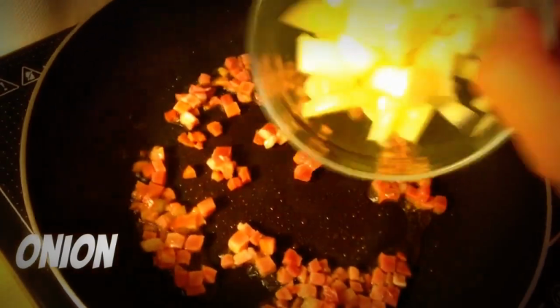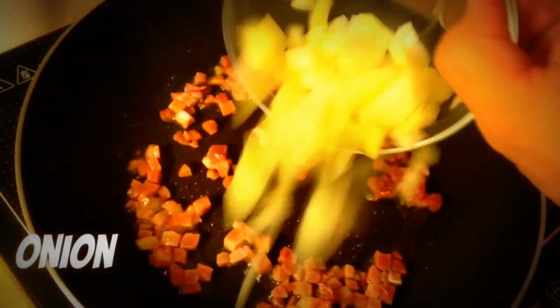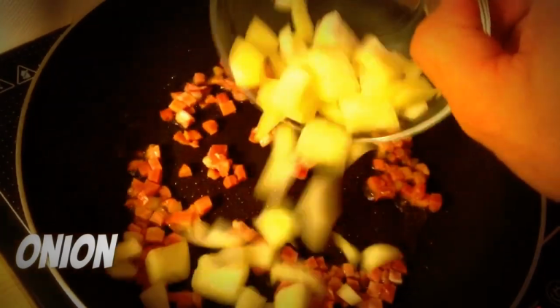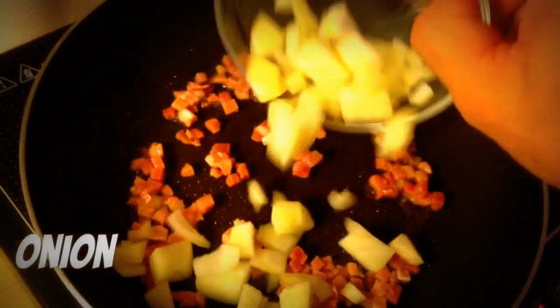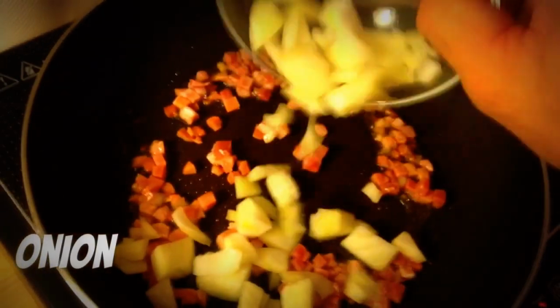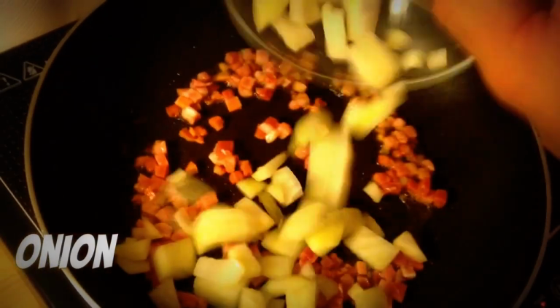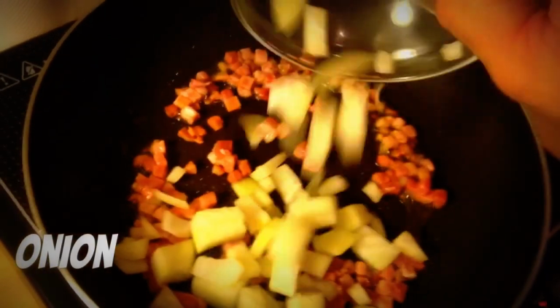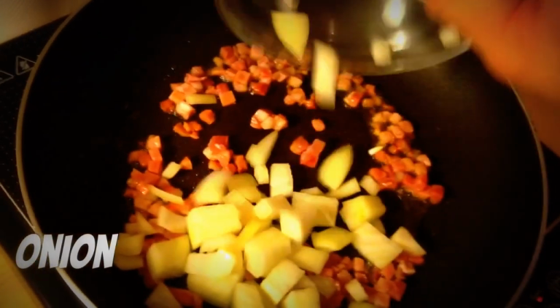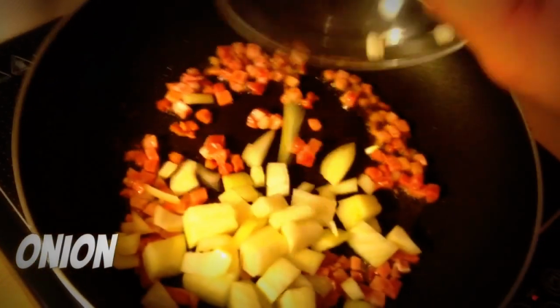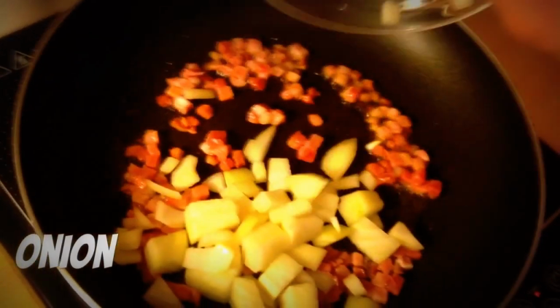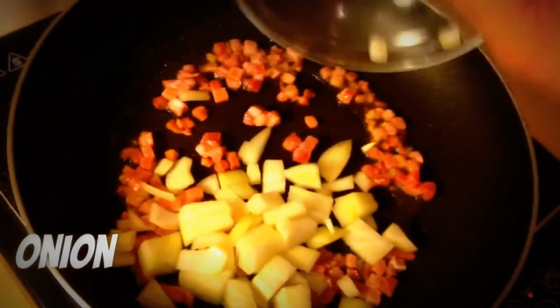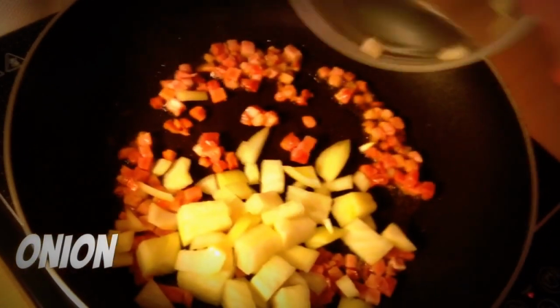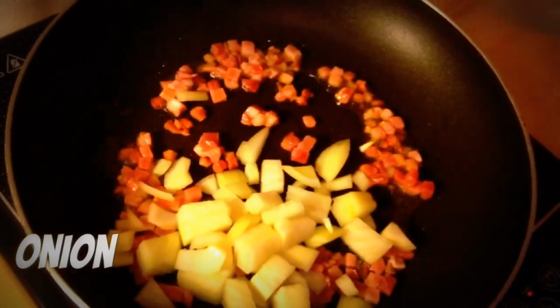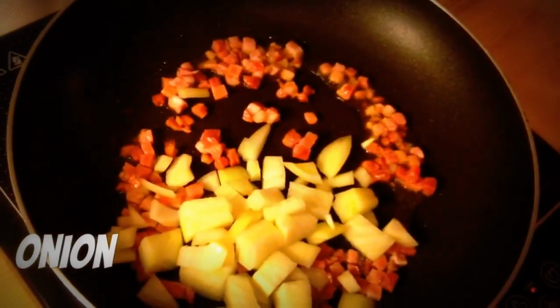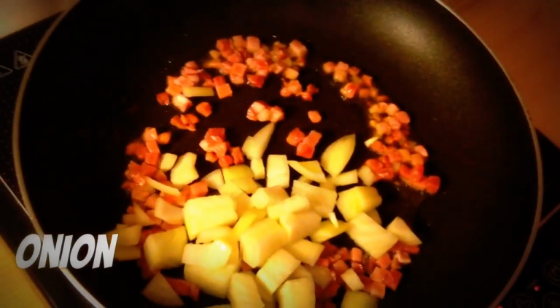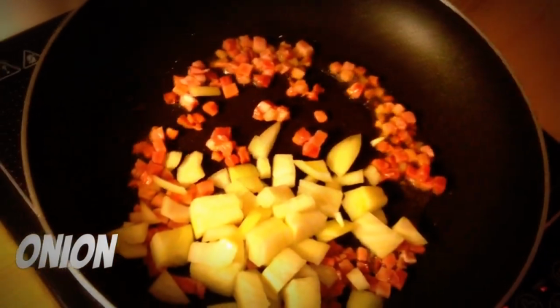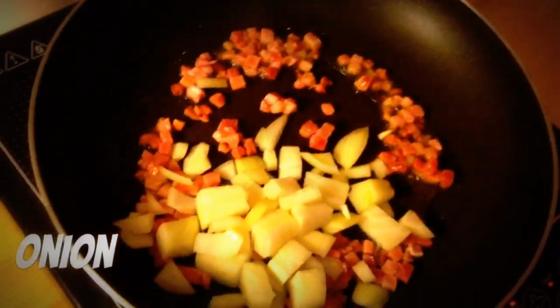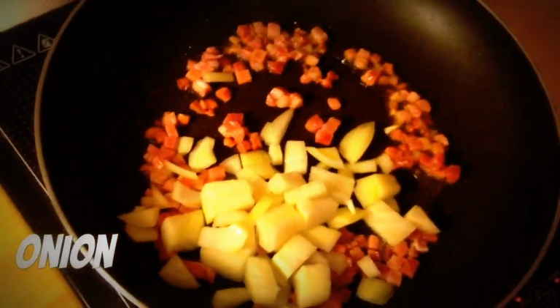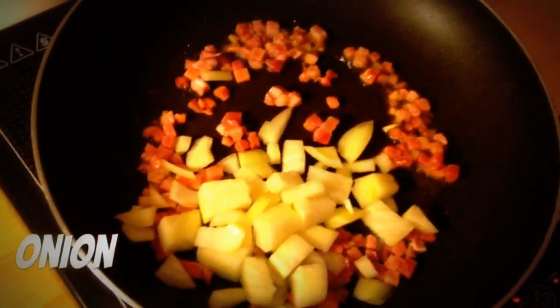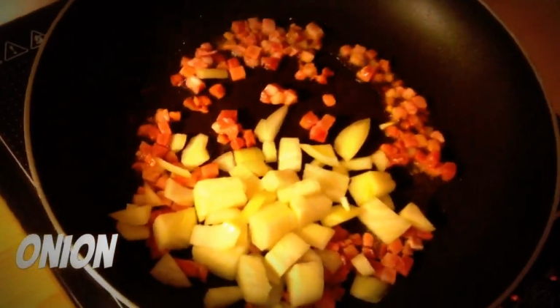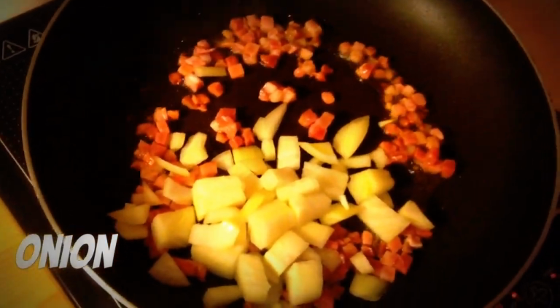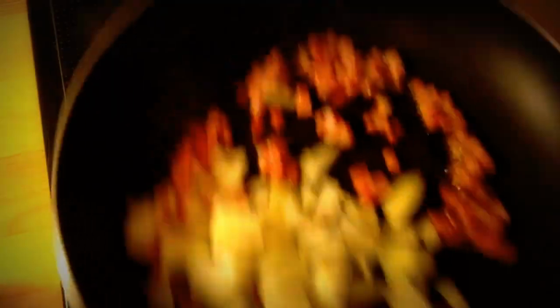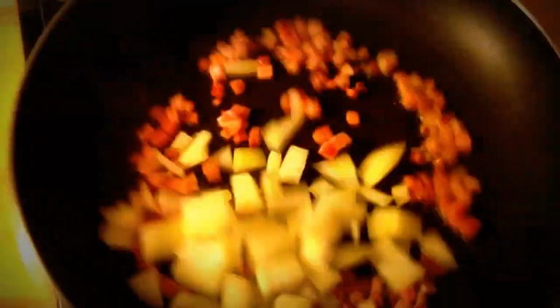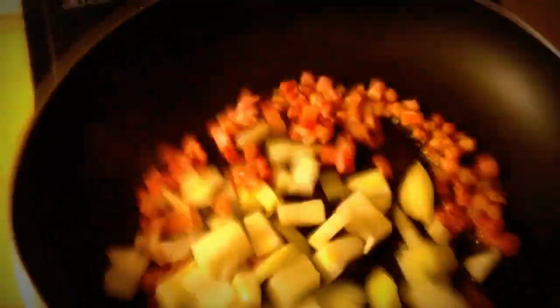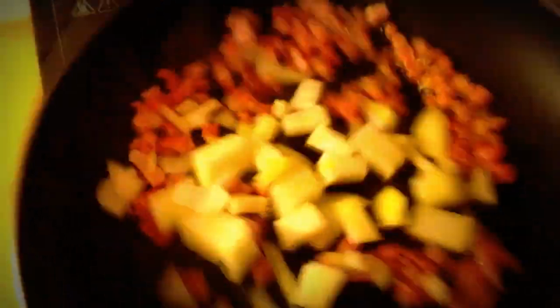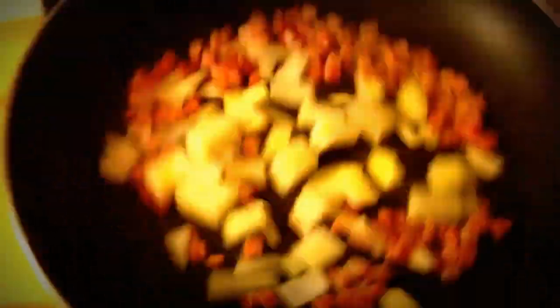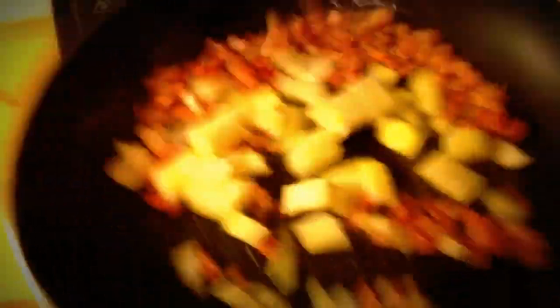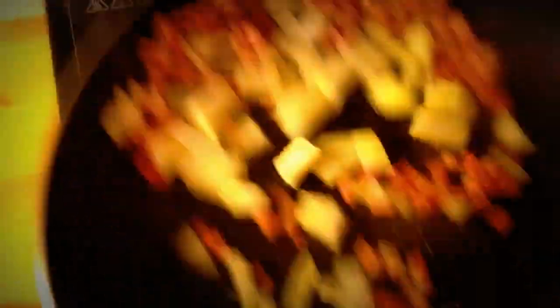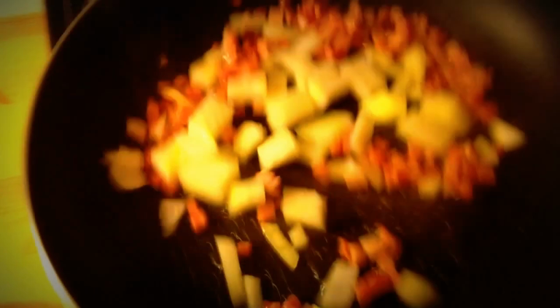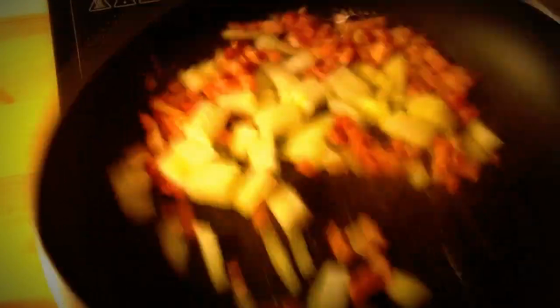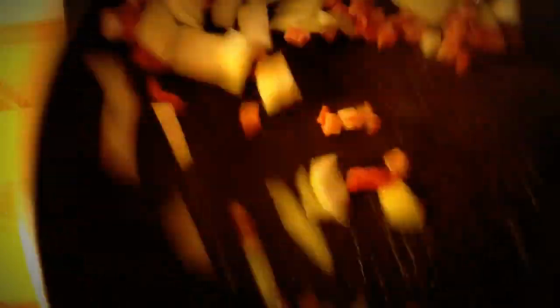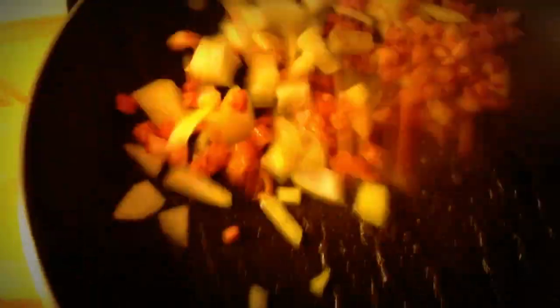We need eggs, bacon, pecorino cheese, garlic, onion, and spaghetti of course.